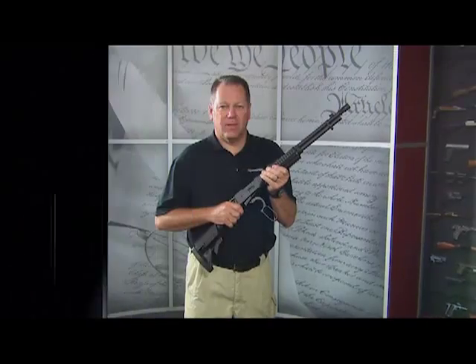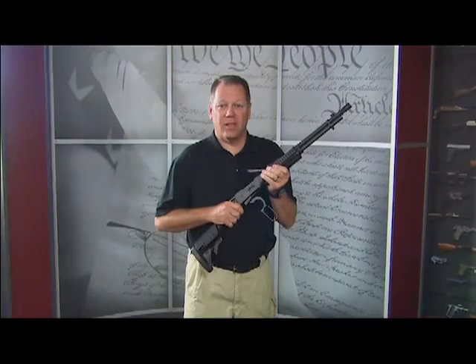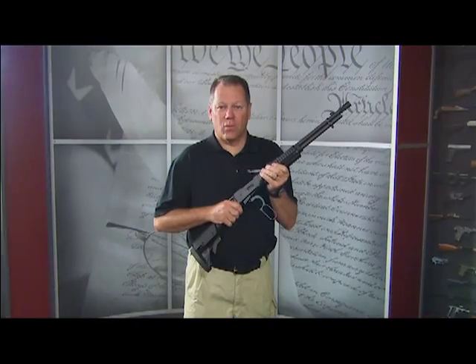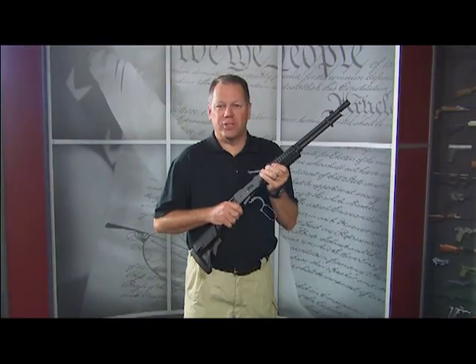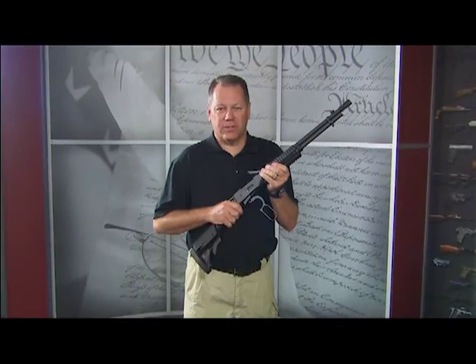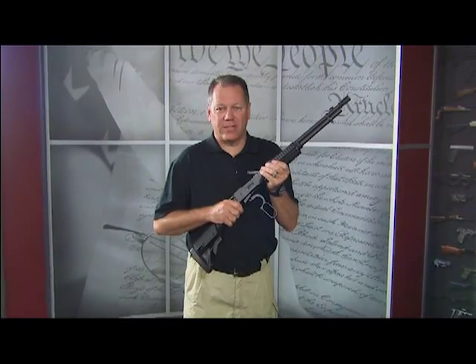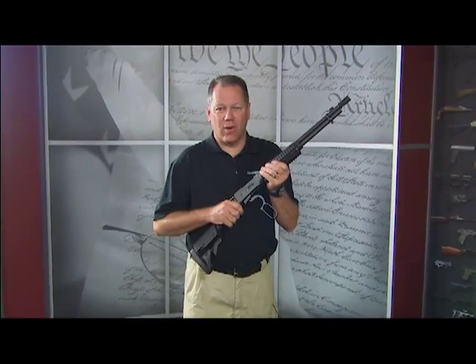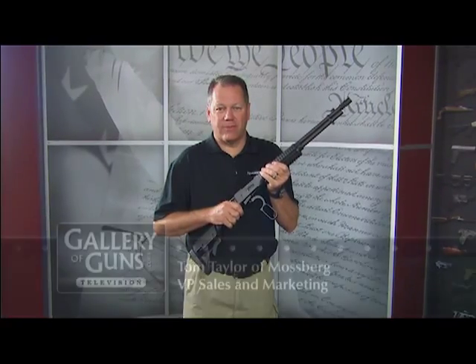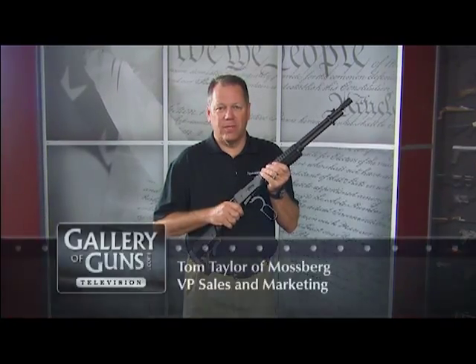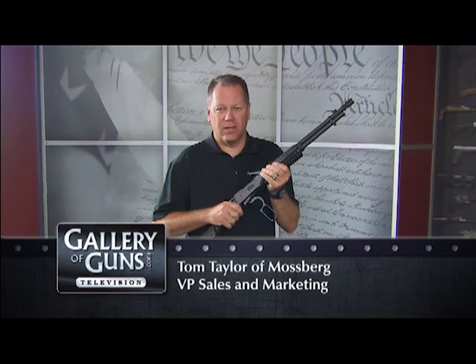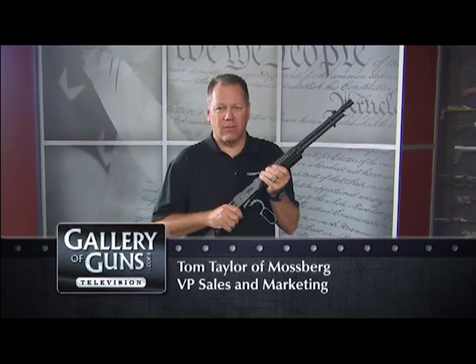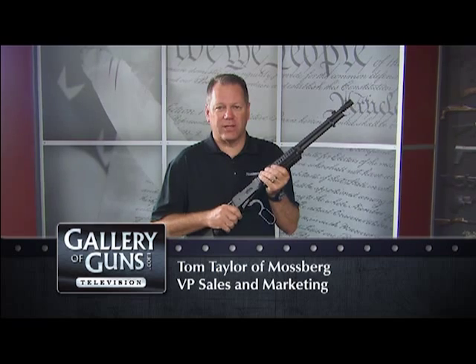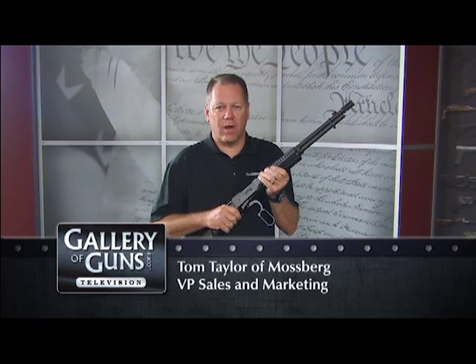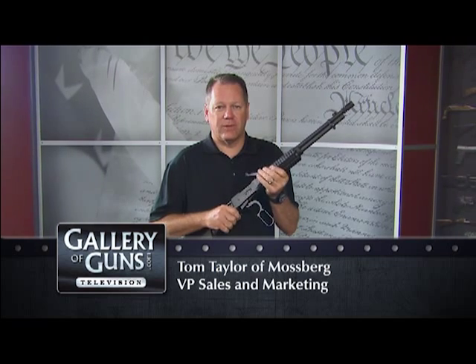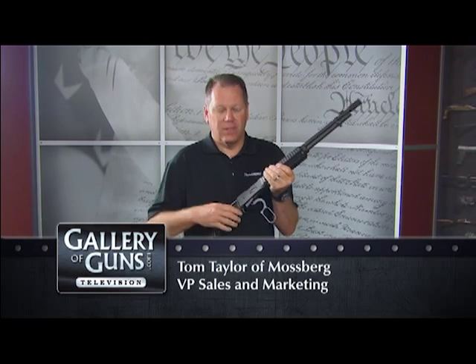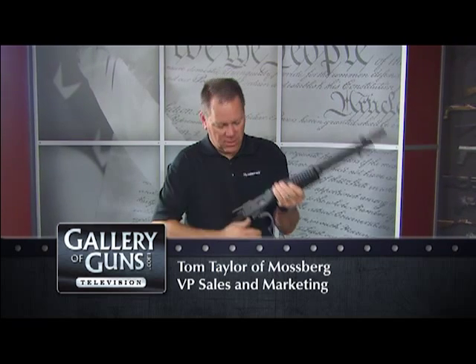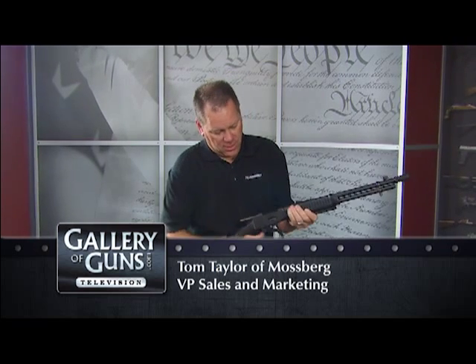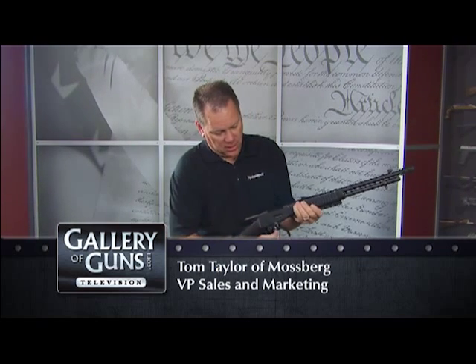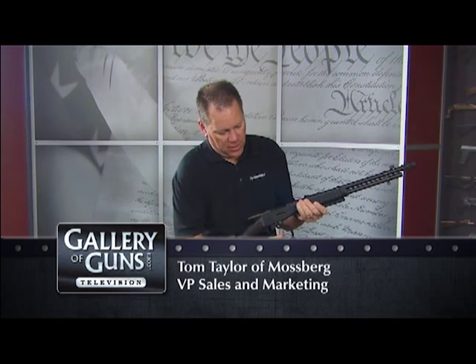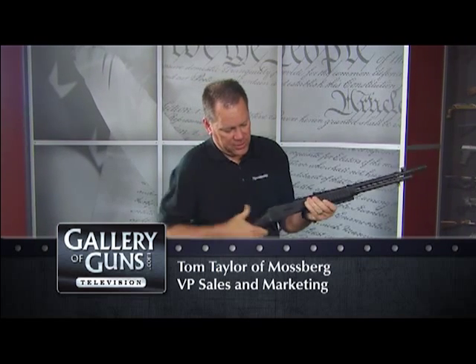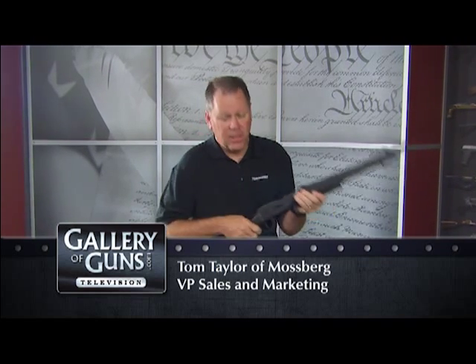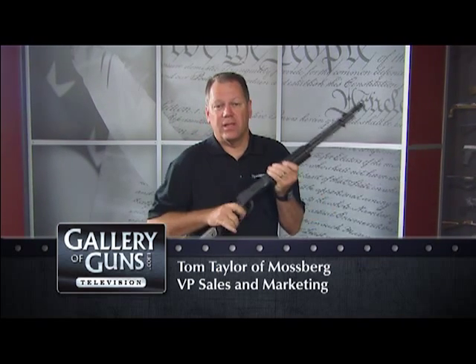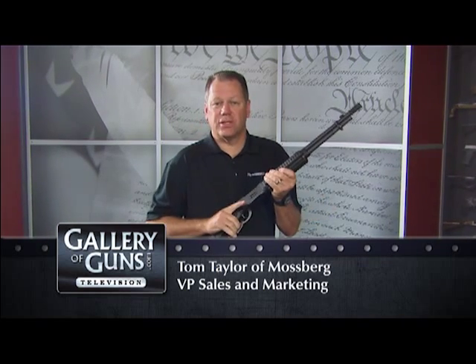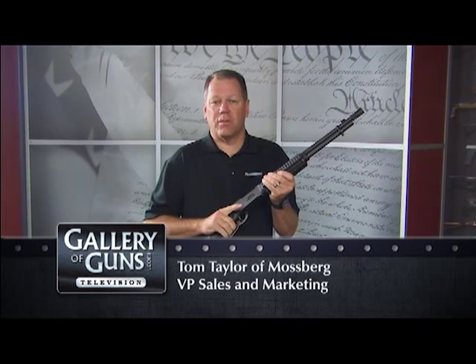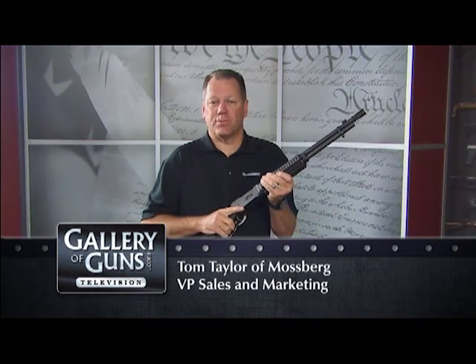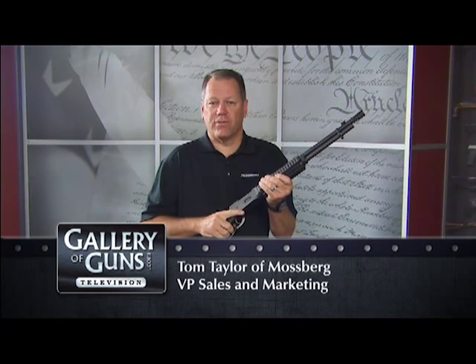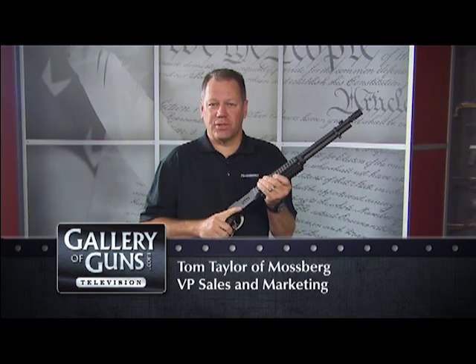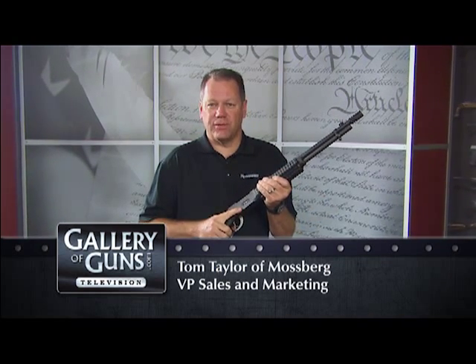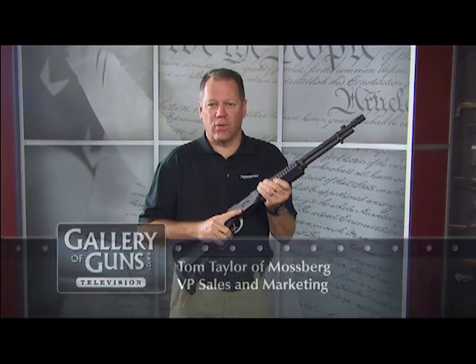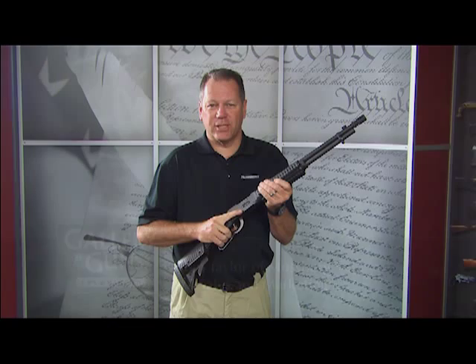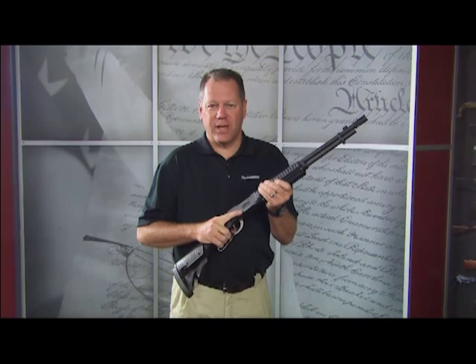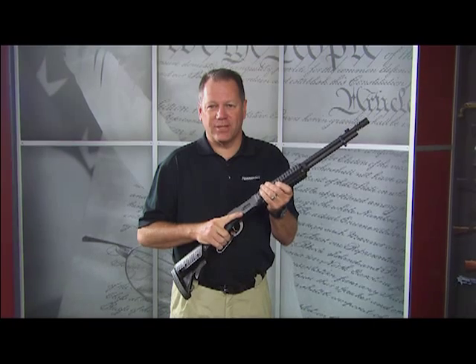The original tactical rifle — the lever action rifle. Clear action. This is the Mossberg 464 SPX.